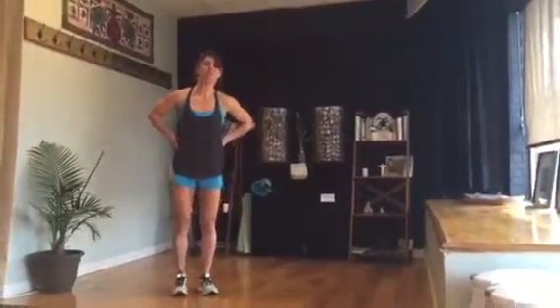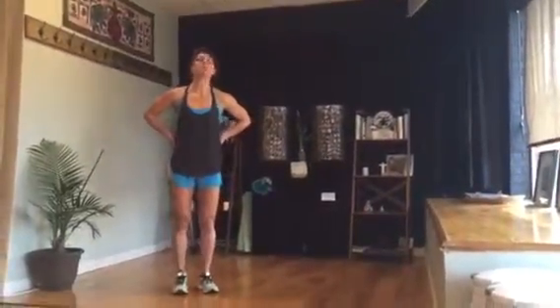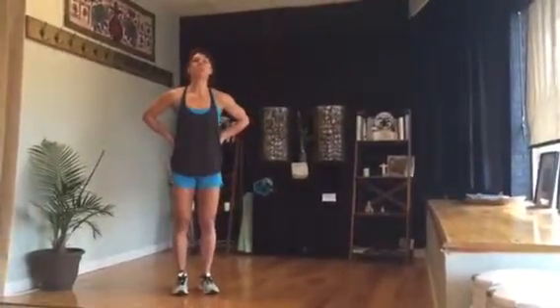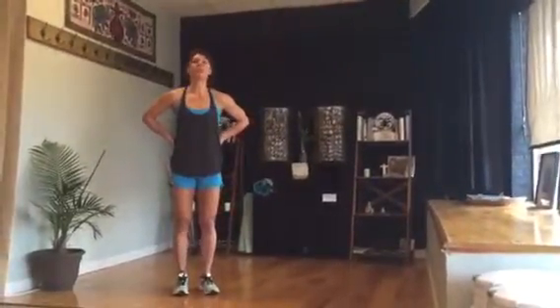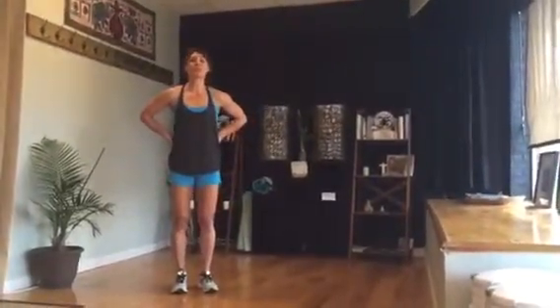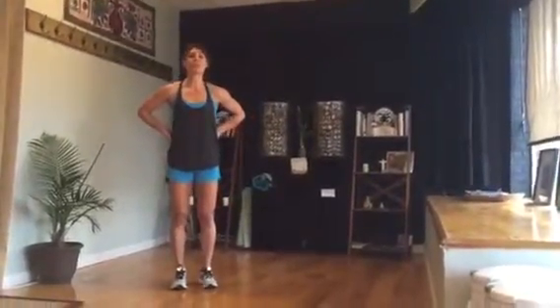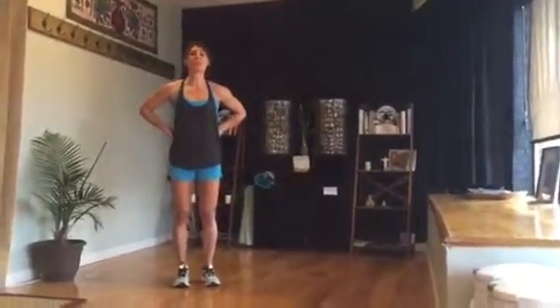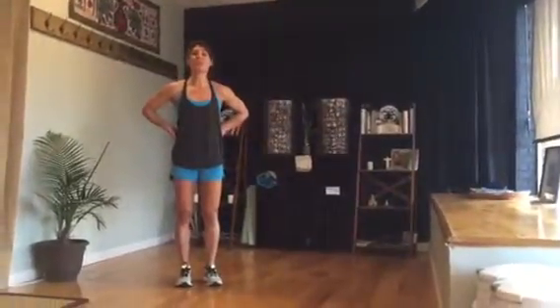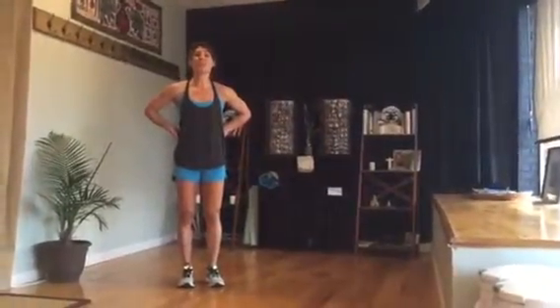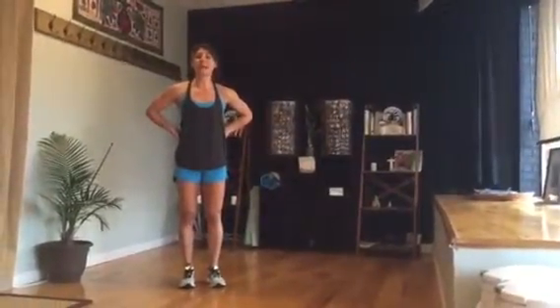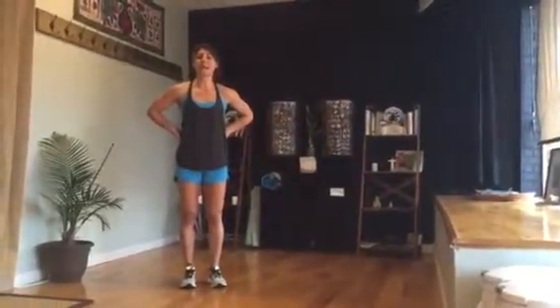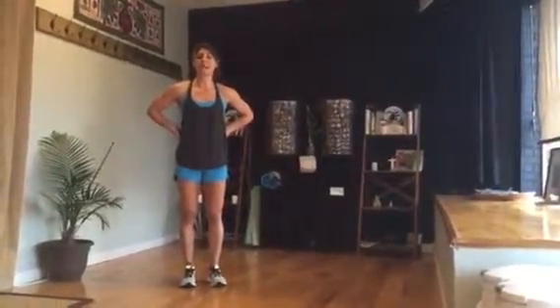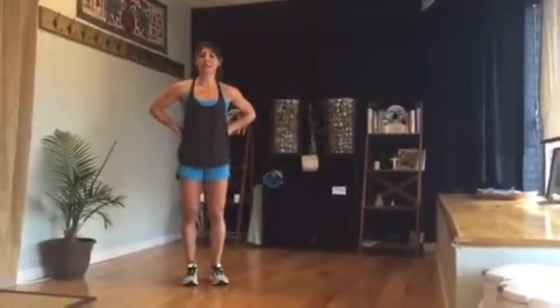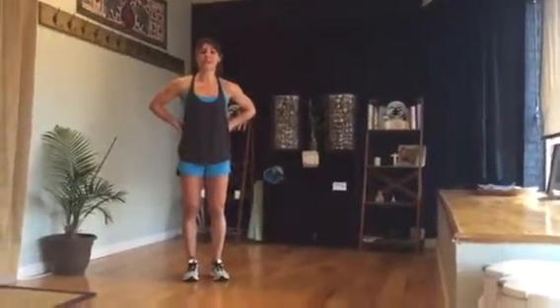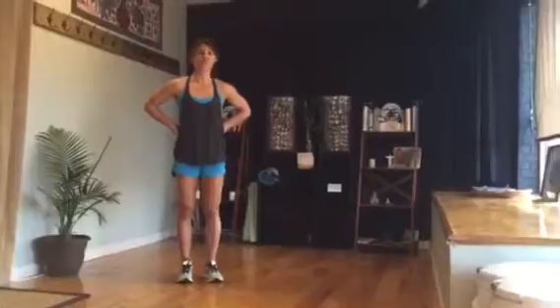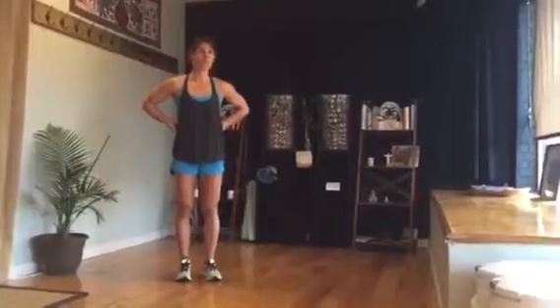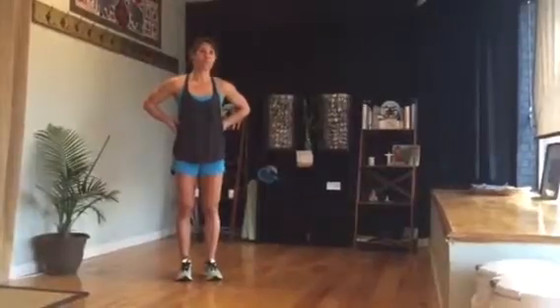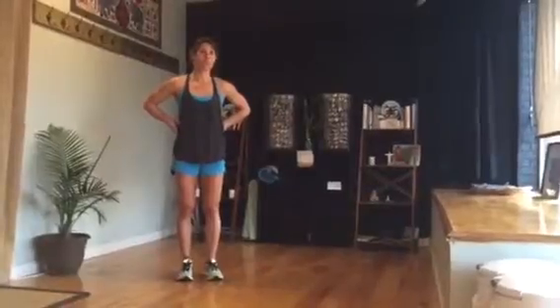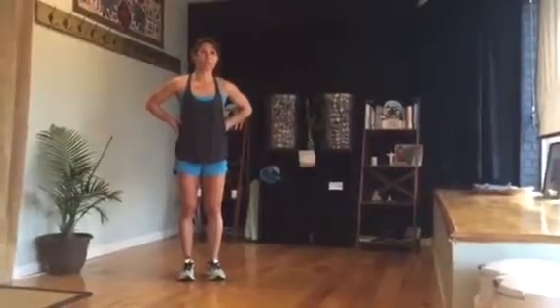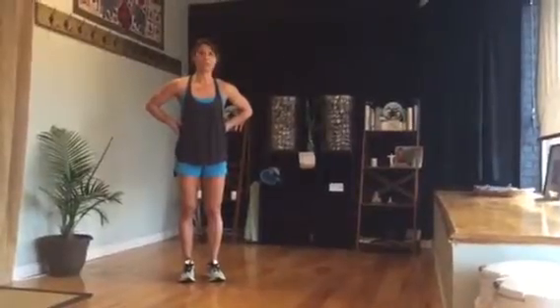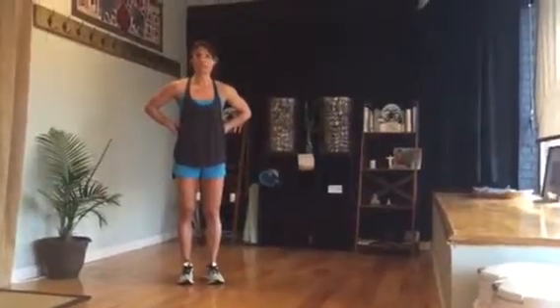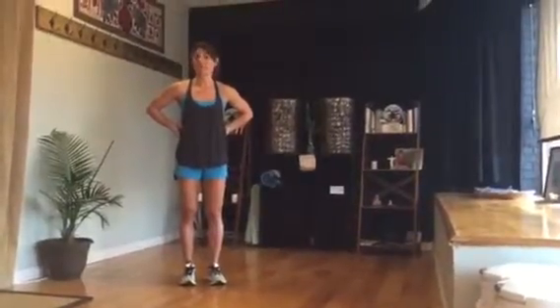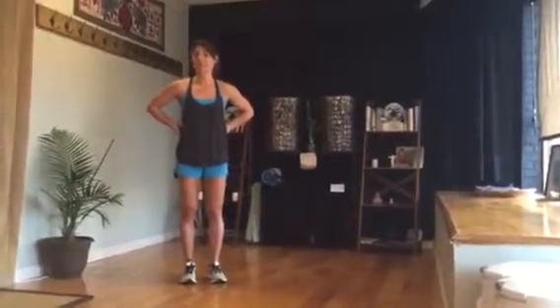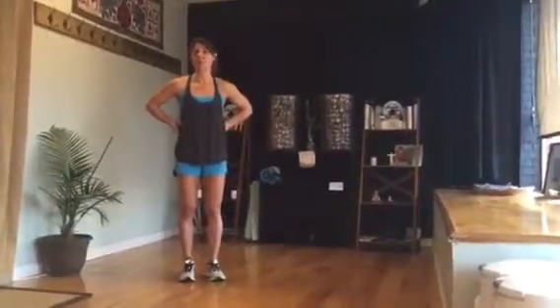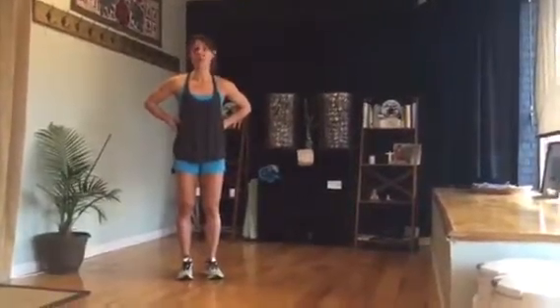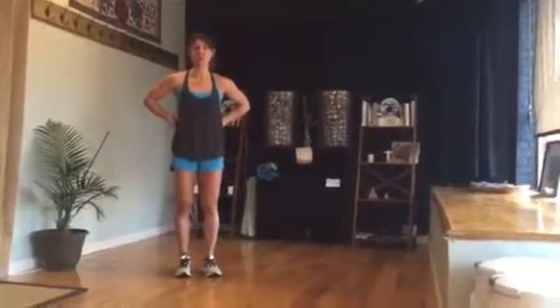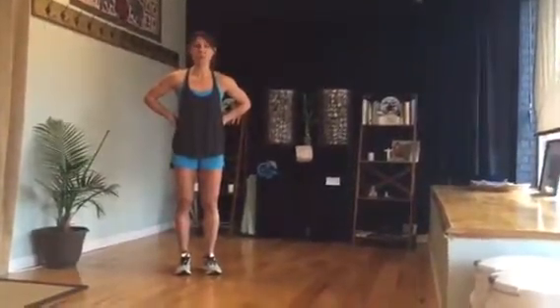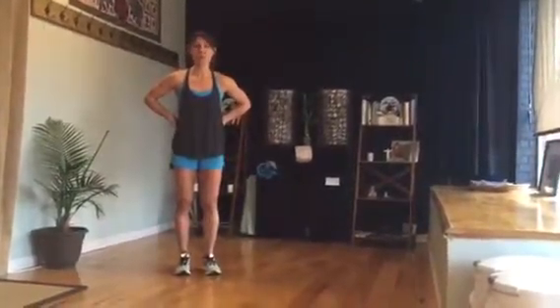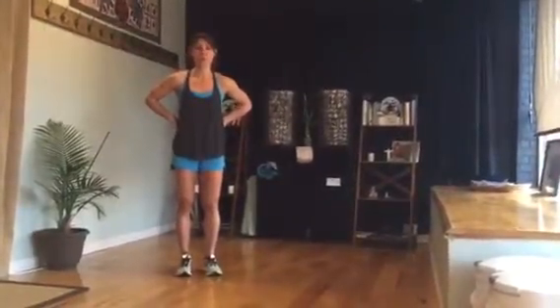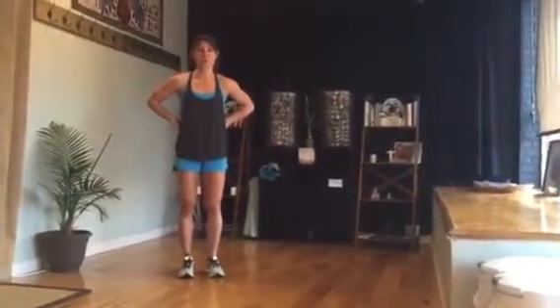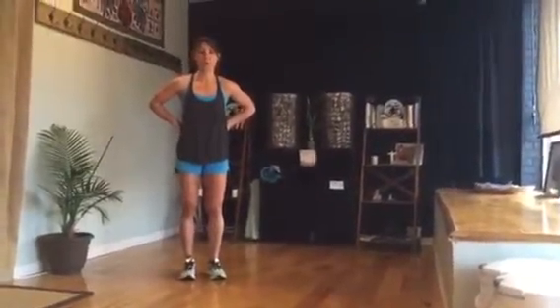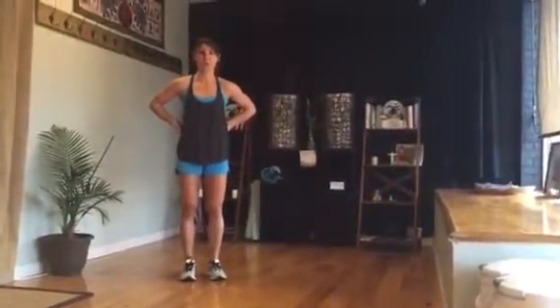A Tabata is 20 seconds of work and 10 seconds of rest. You can do this with one exercise, two, three, or four. We're going to bring you through what we put together for you.